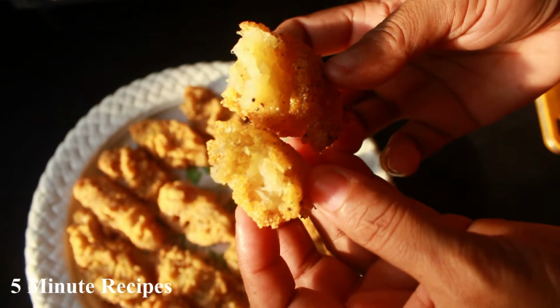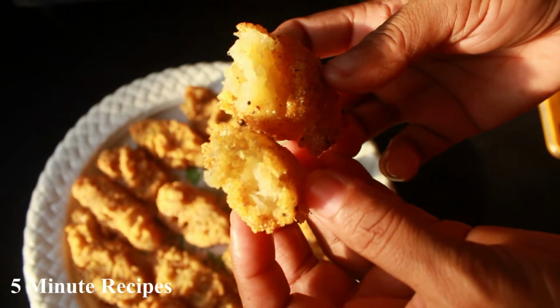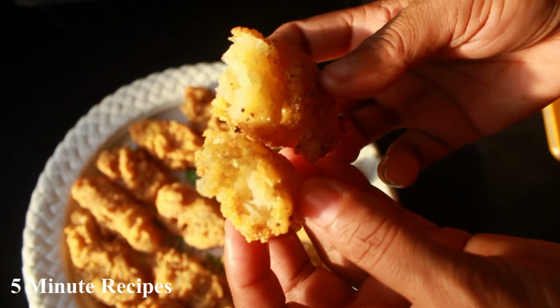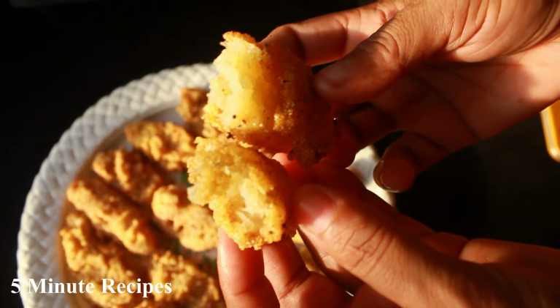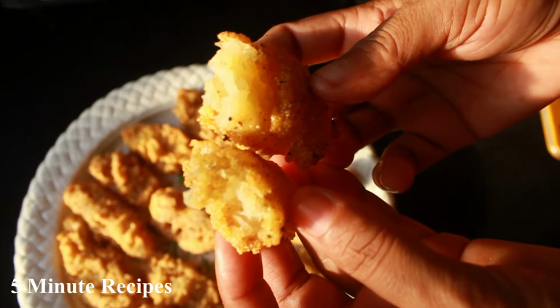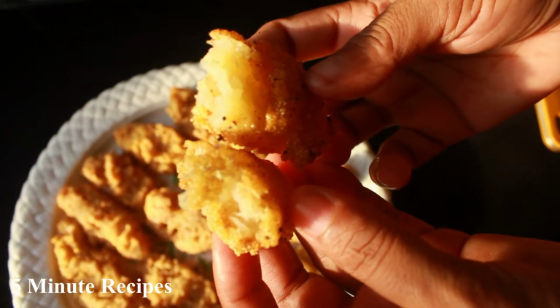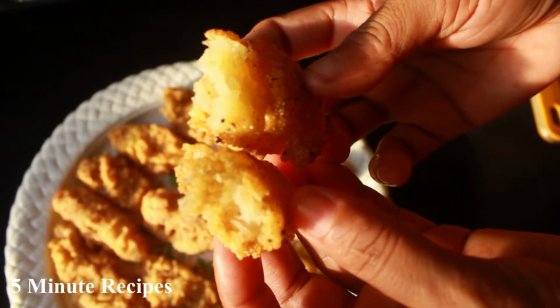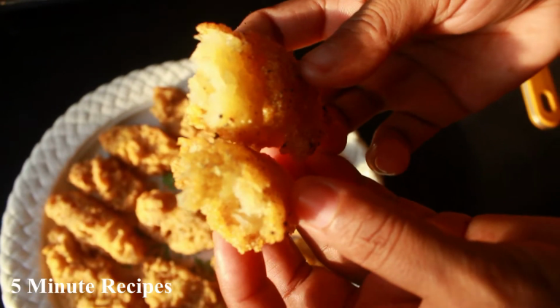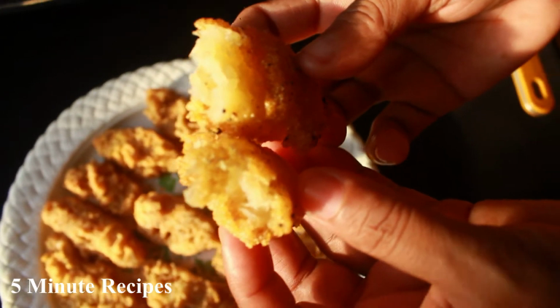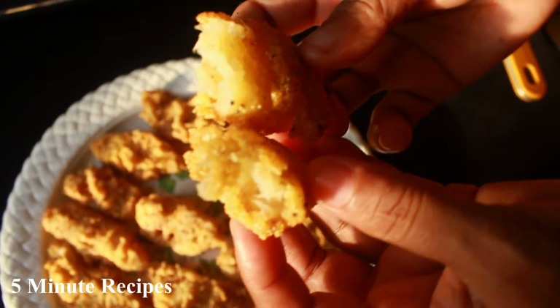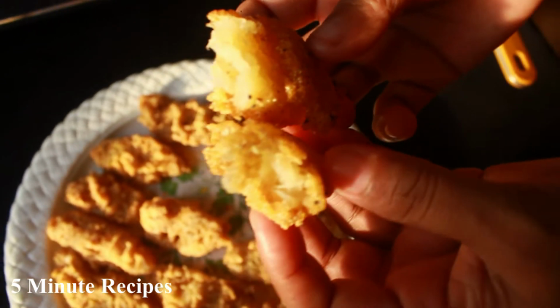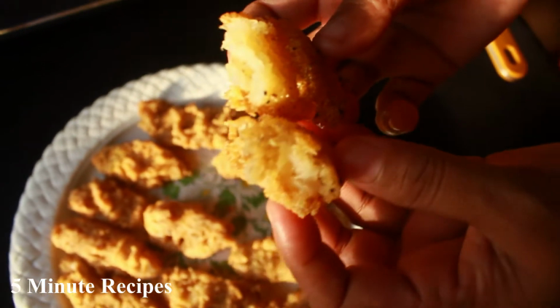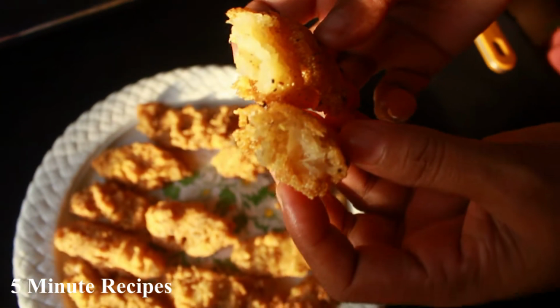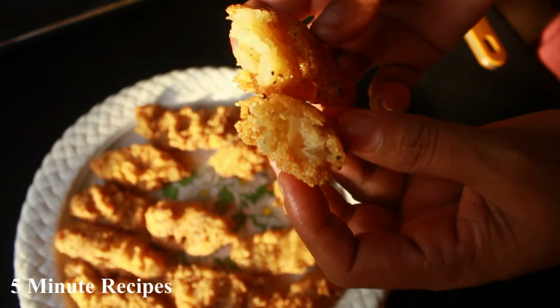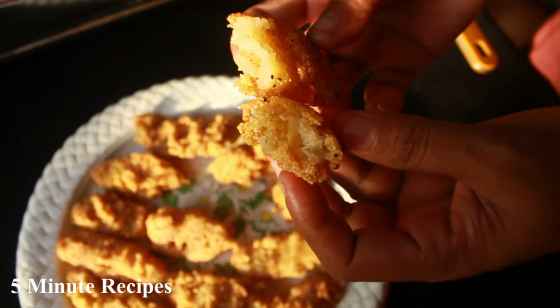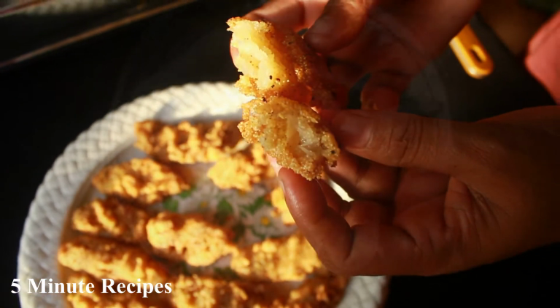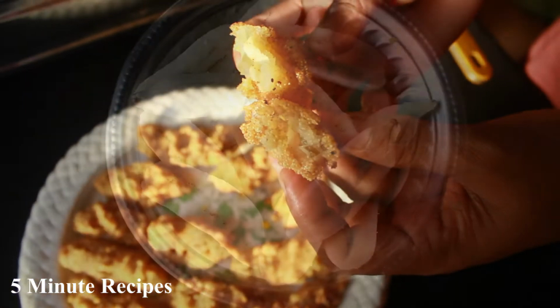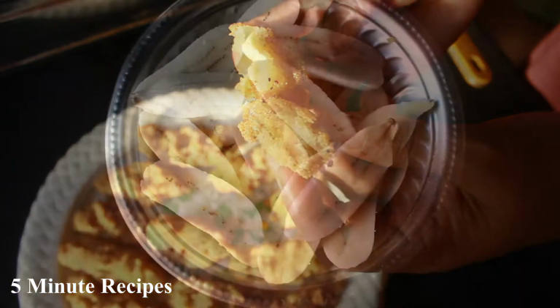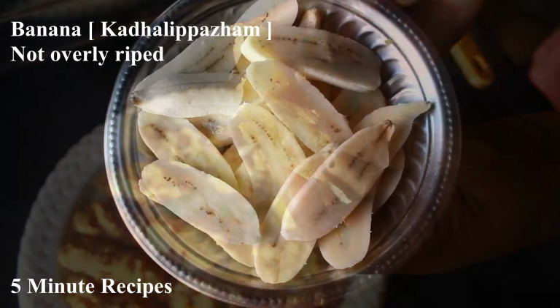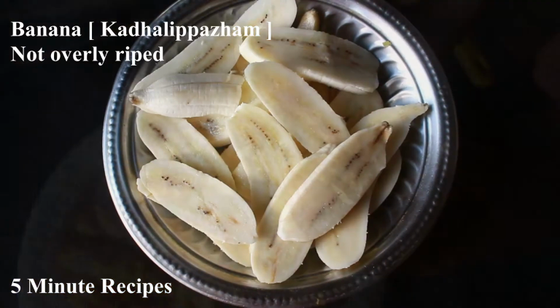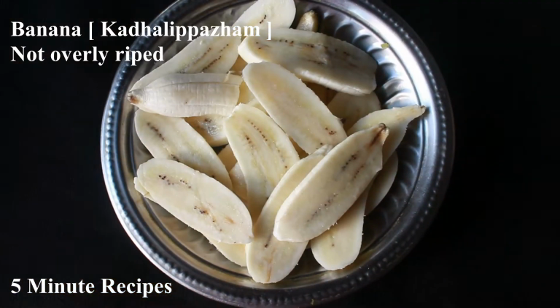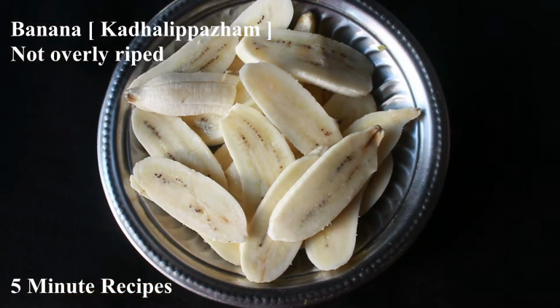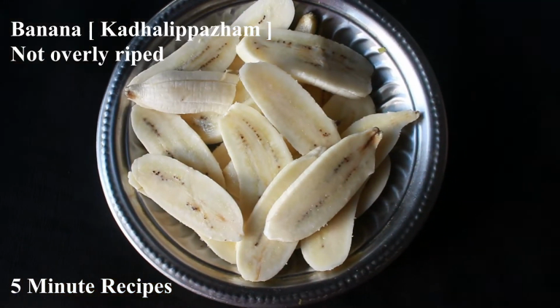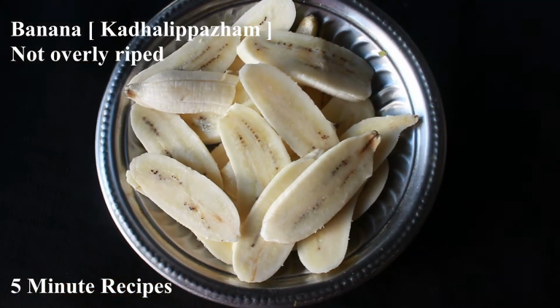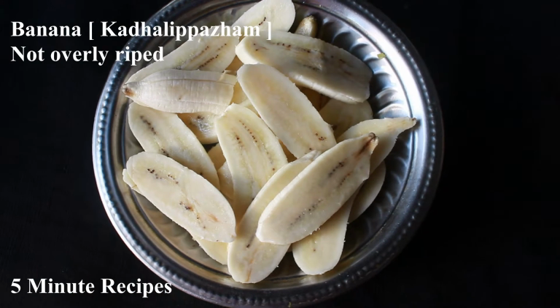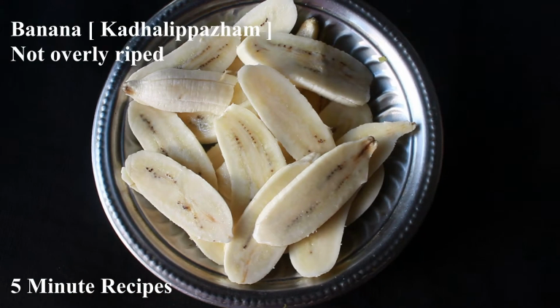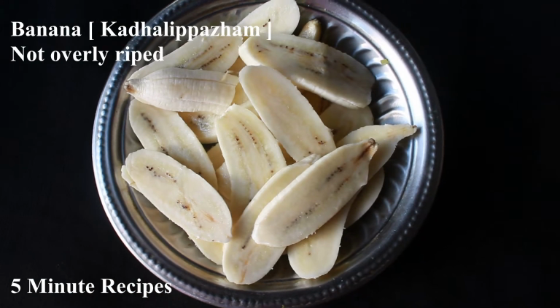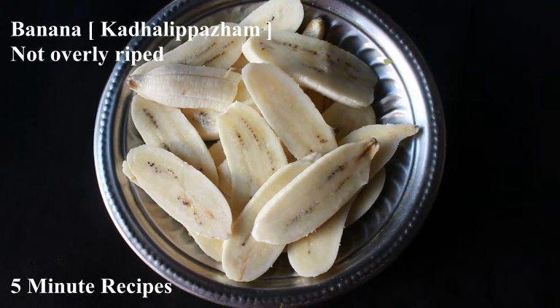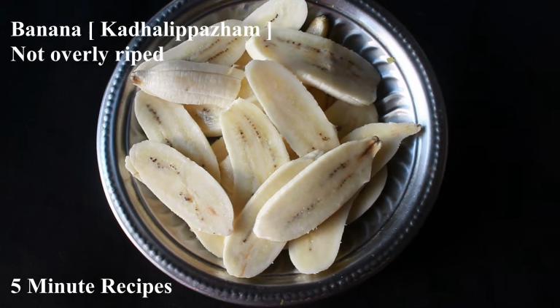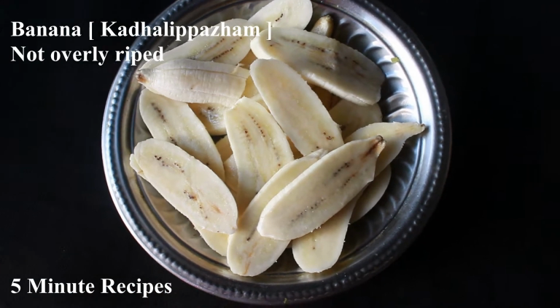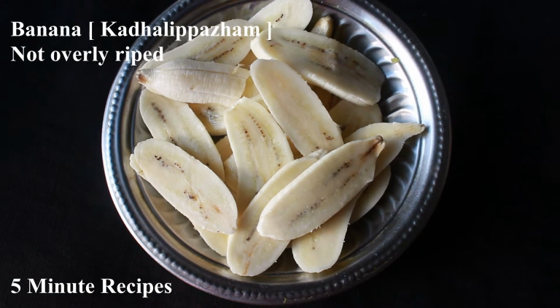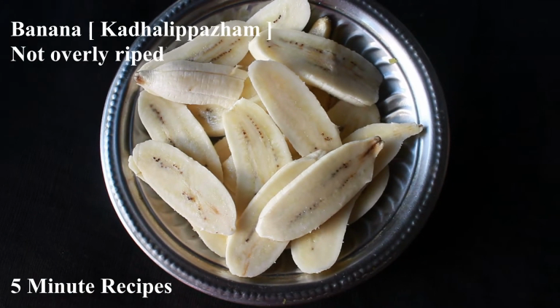I am ready to start this recipe. First, I put a dish in the kitchen. This is an easy dish.